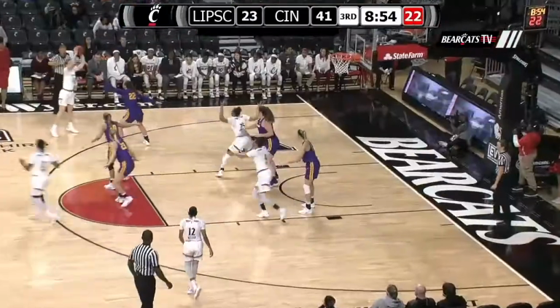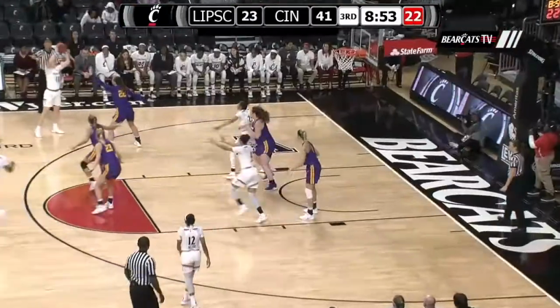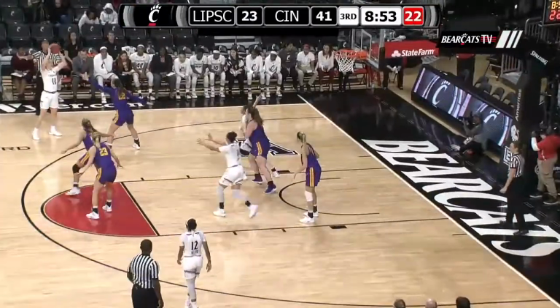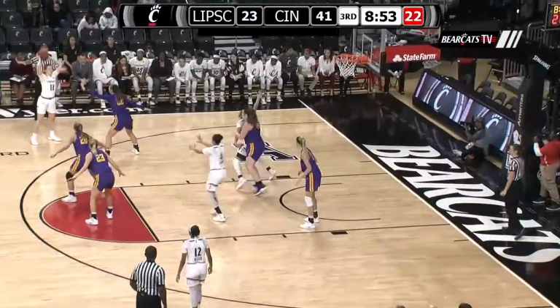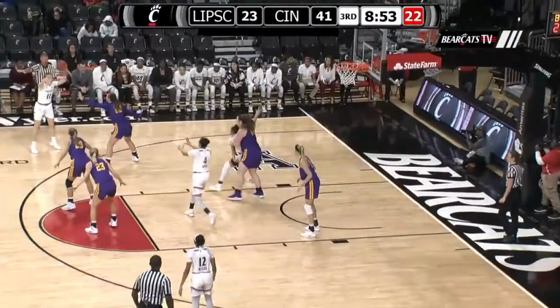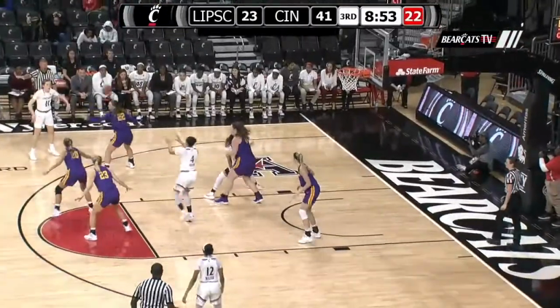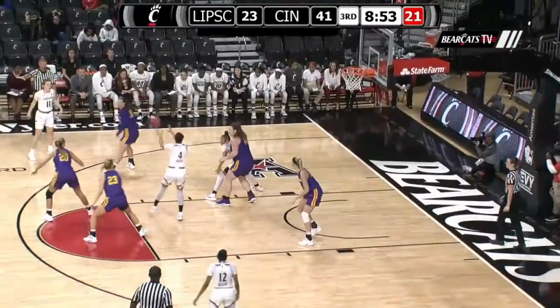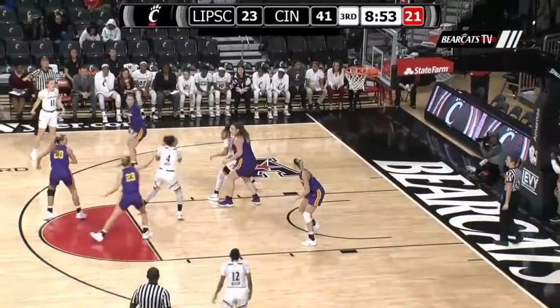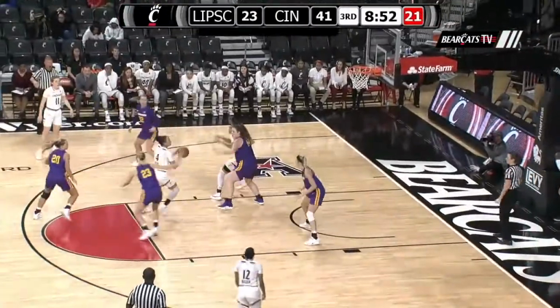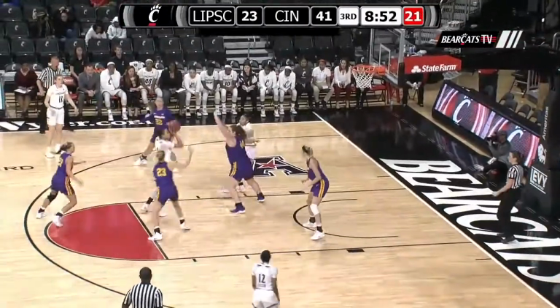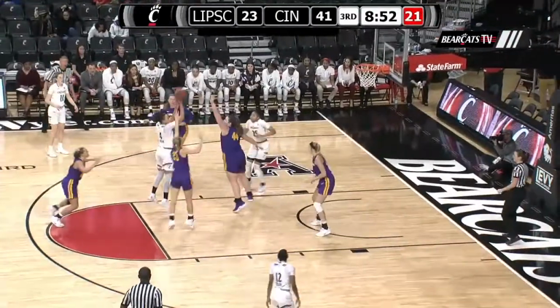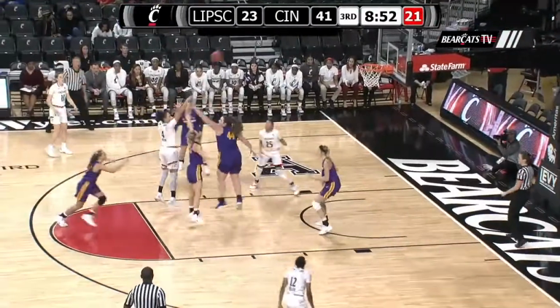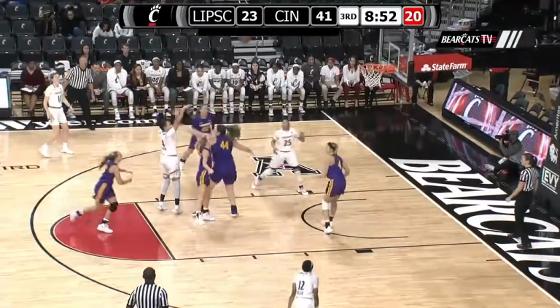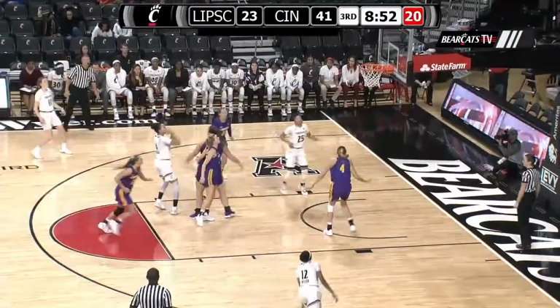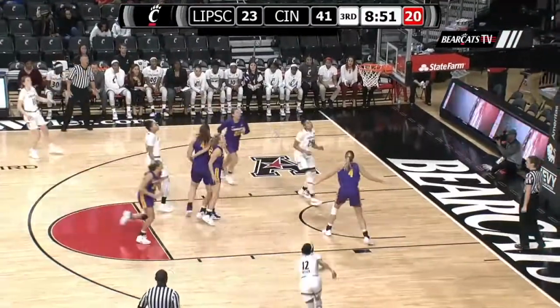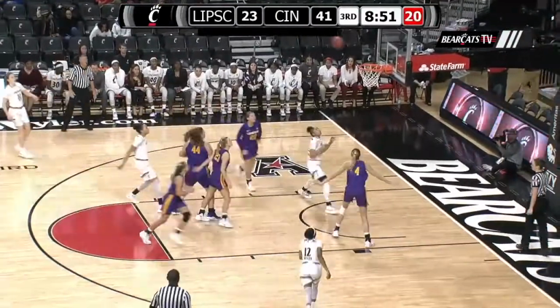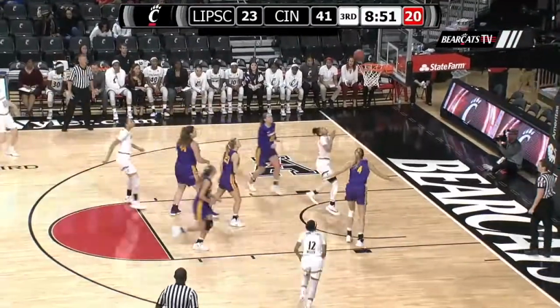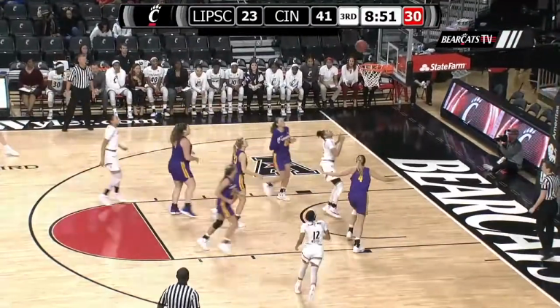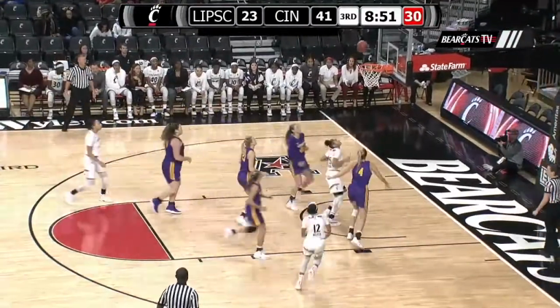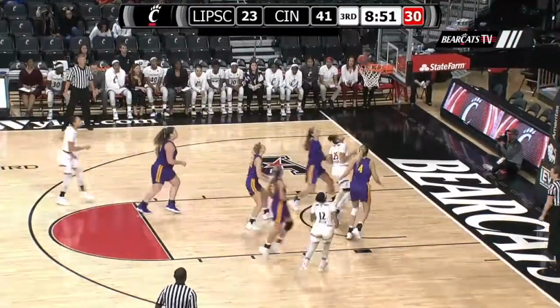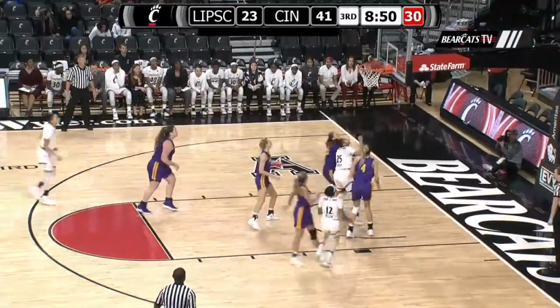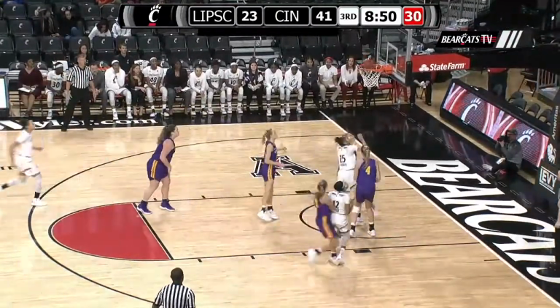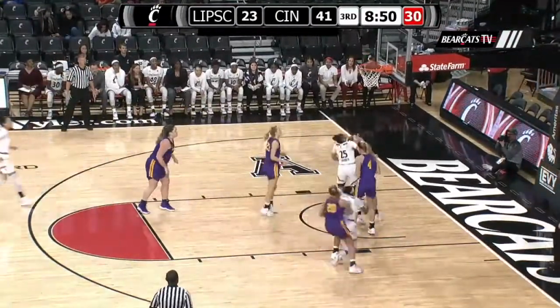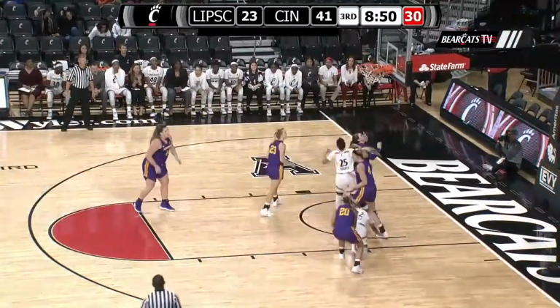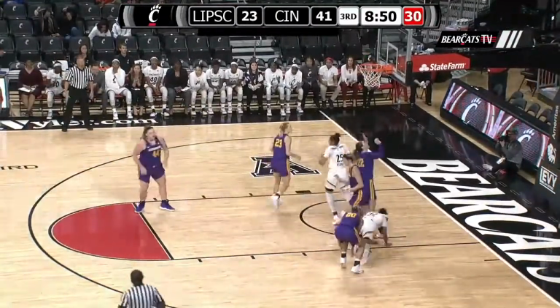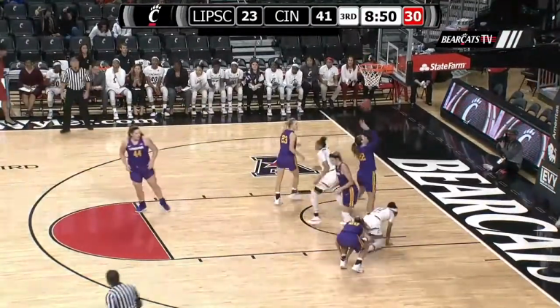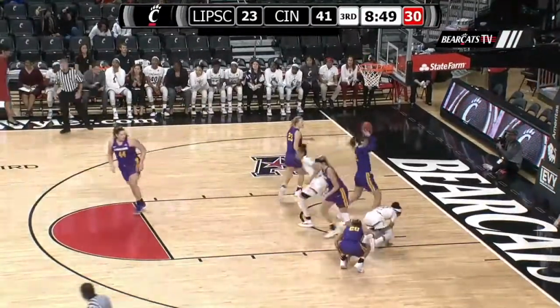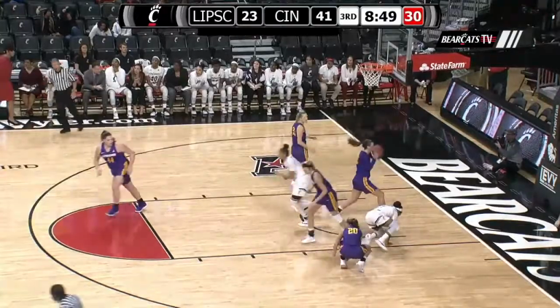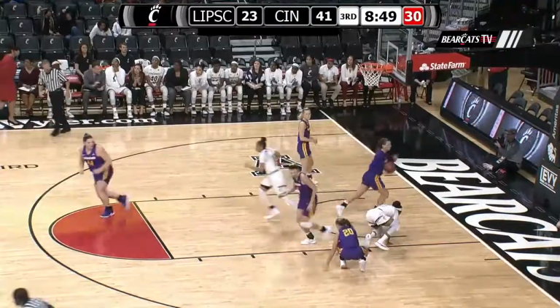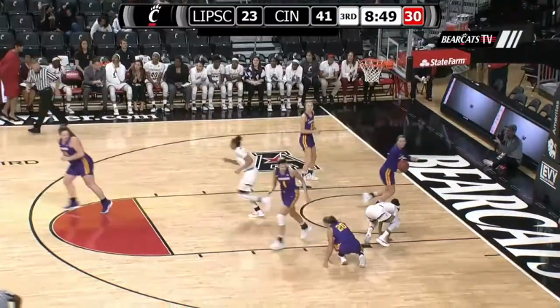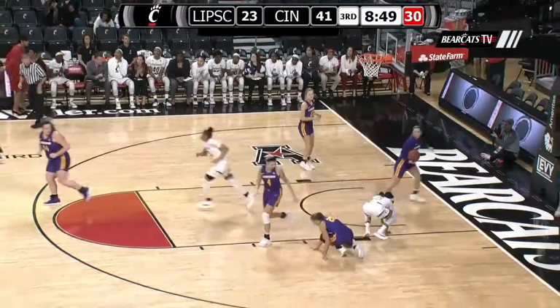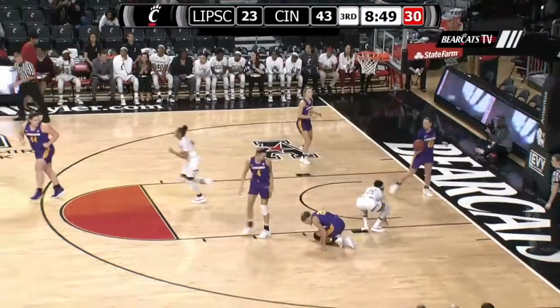Pass goes to Rodgers, left wing. Gets it to Reiser. High post jumper — good from the left elbow.